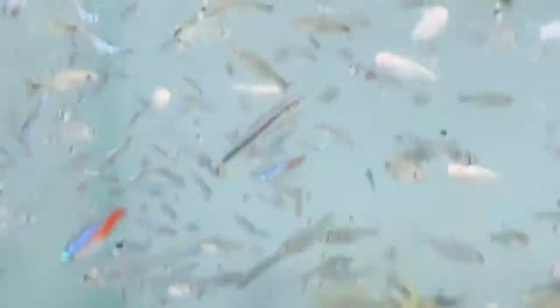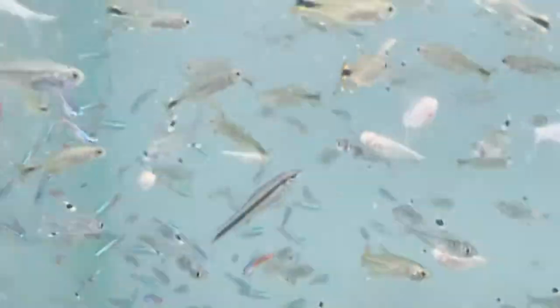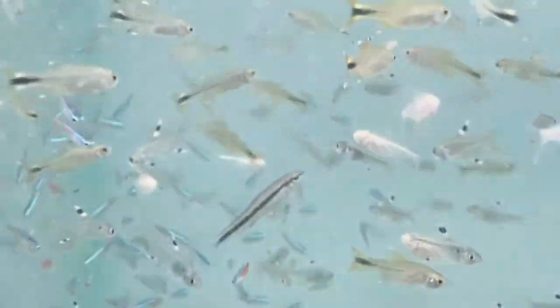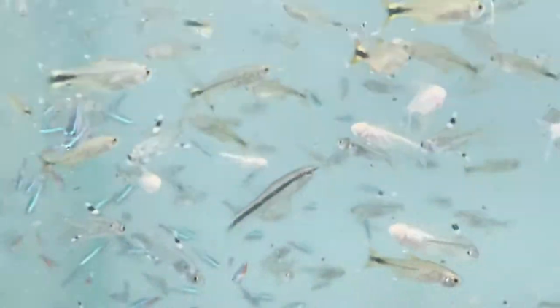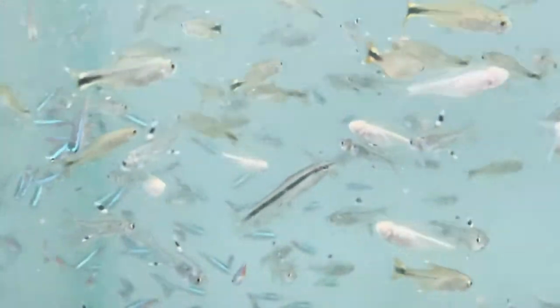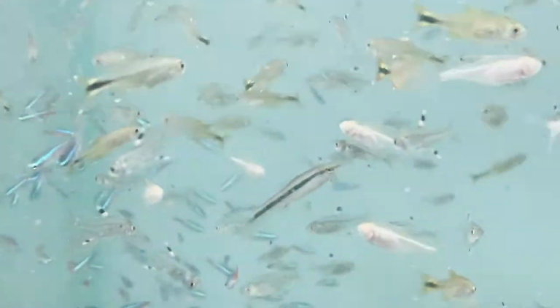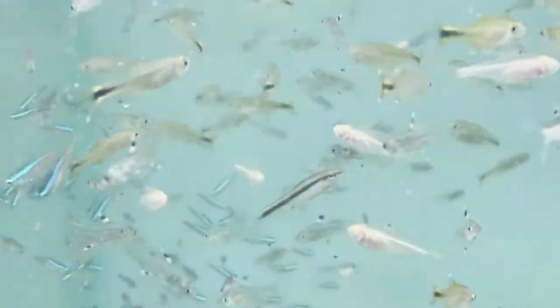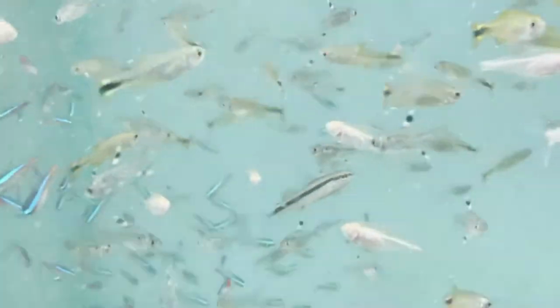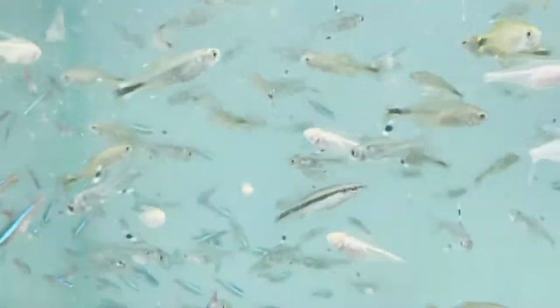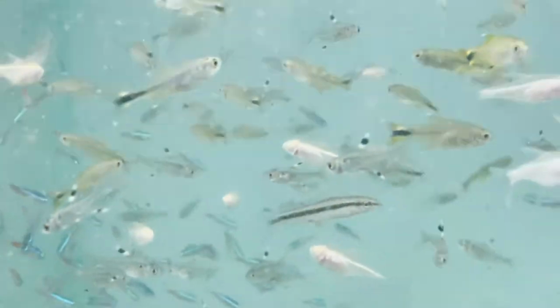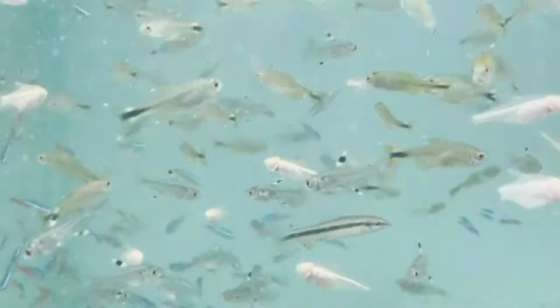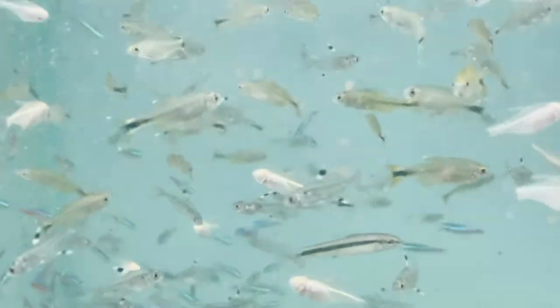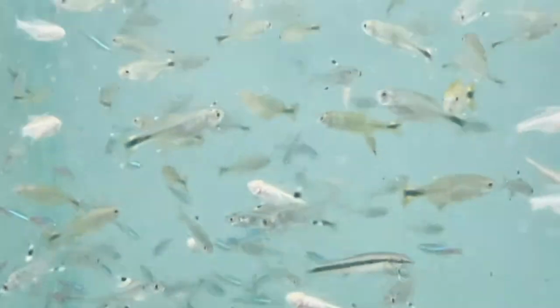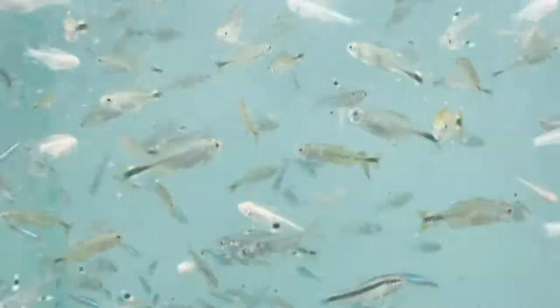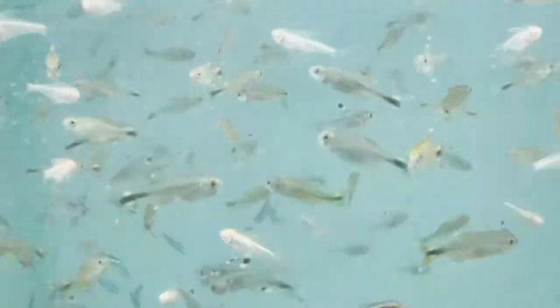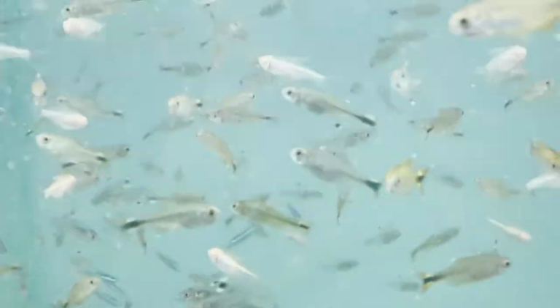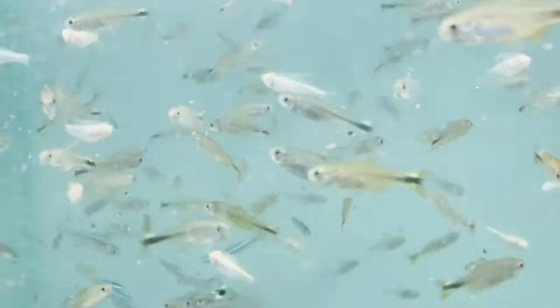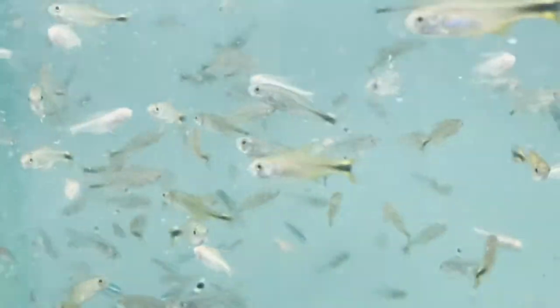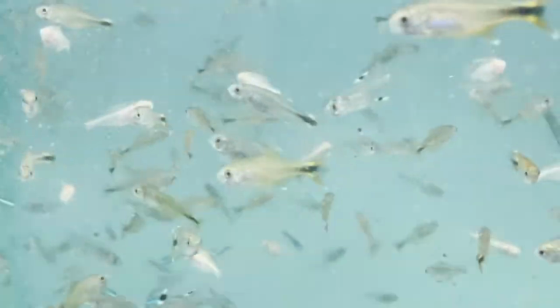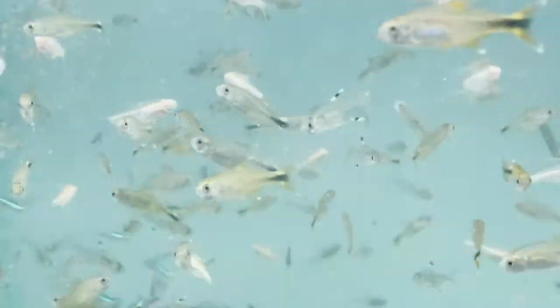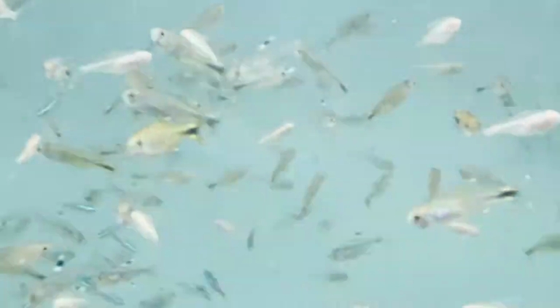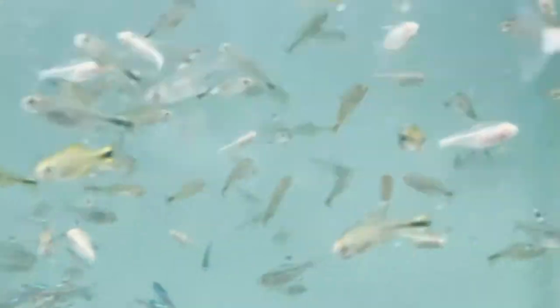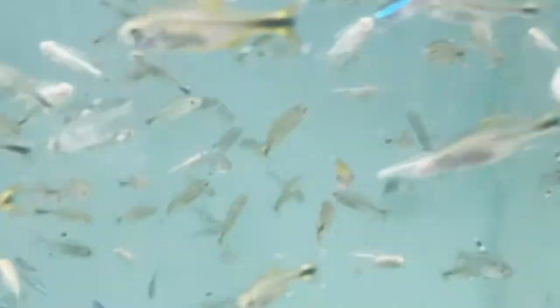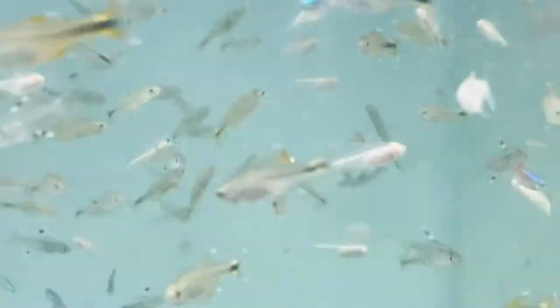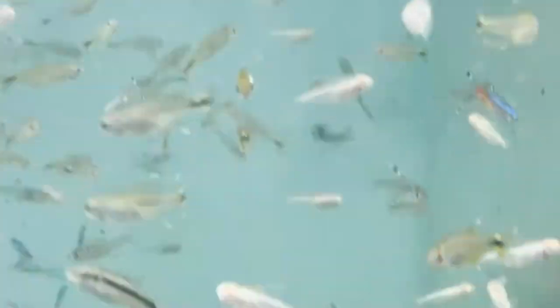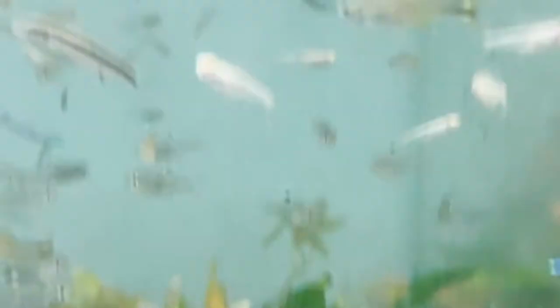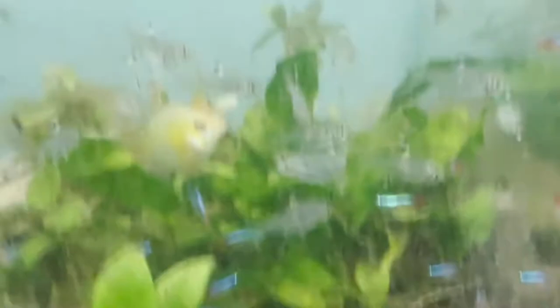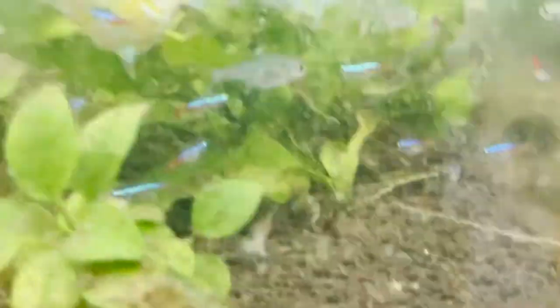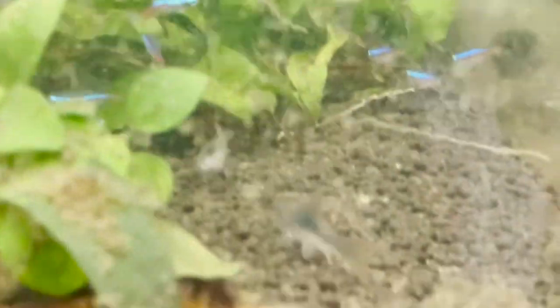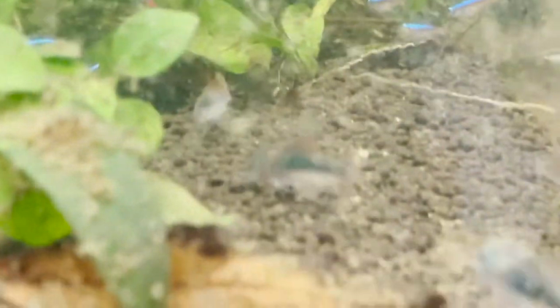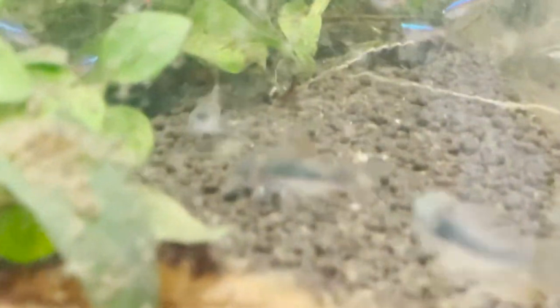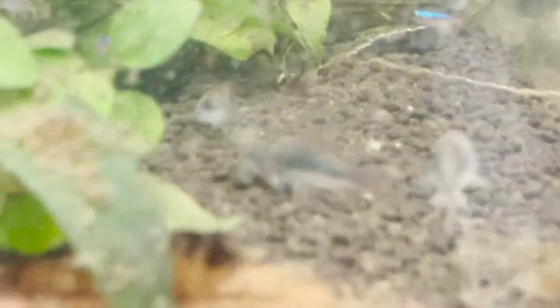Crystalline tetra, Siamese algae eater, silver tip tetra, green corydoras.